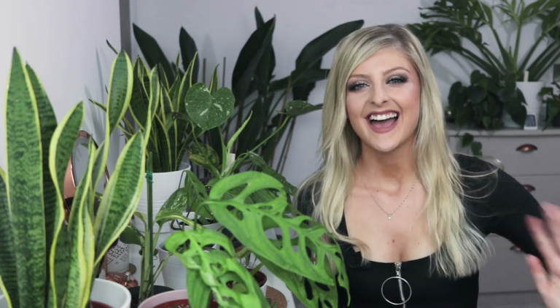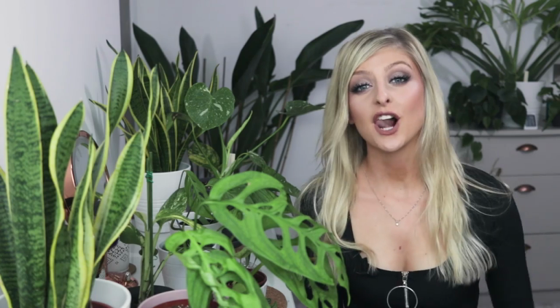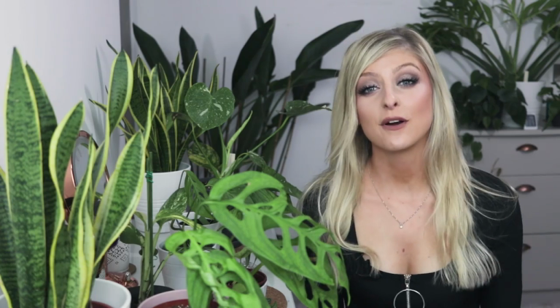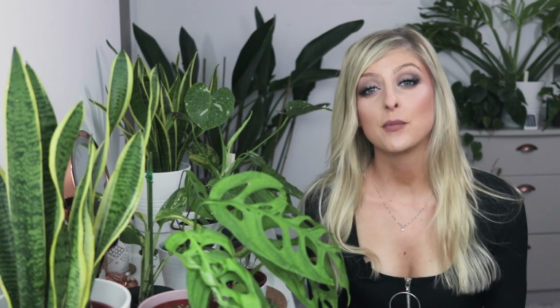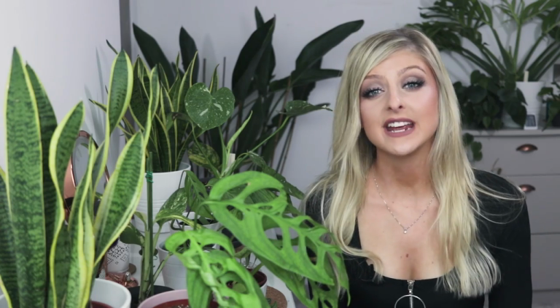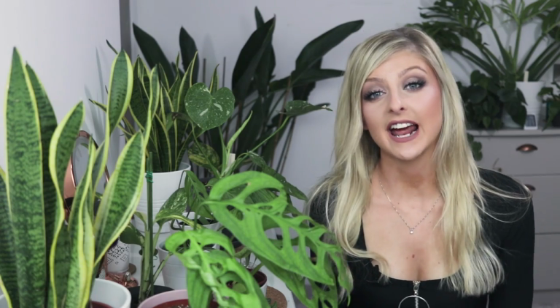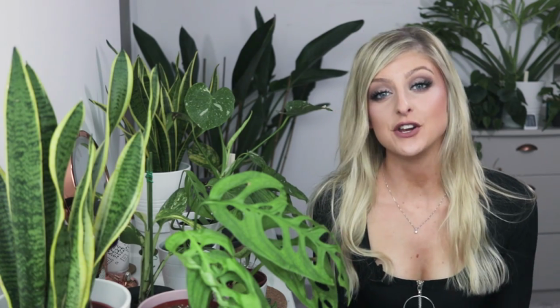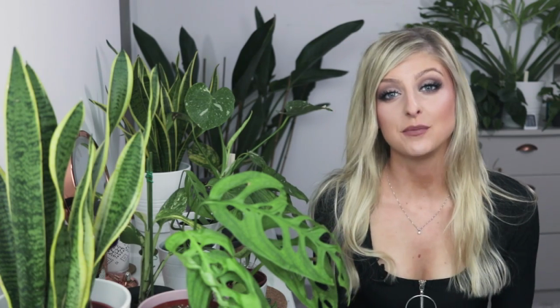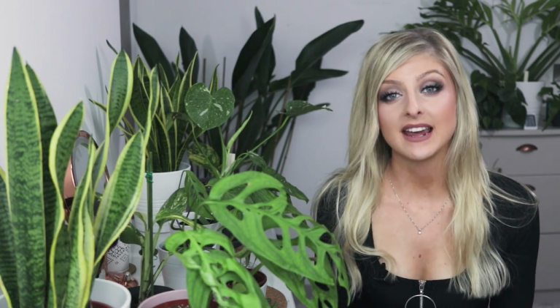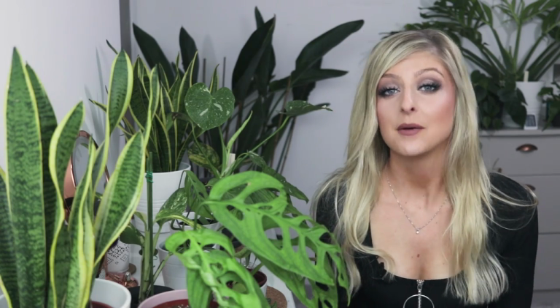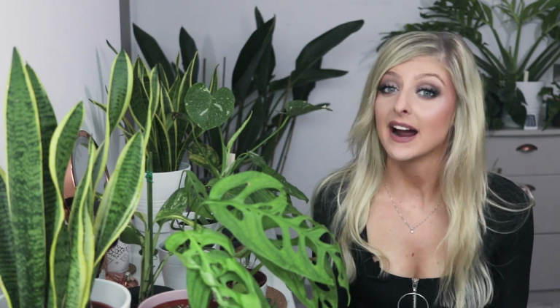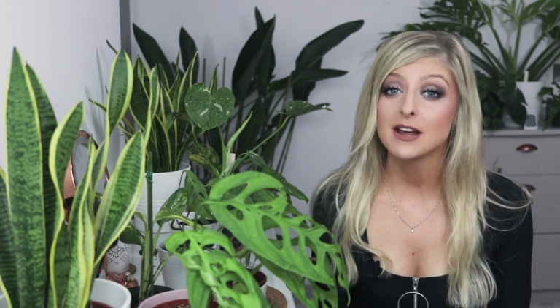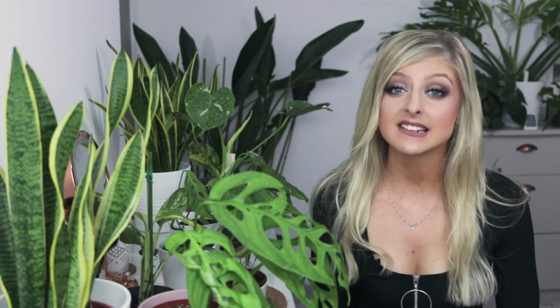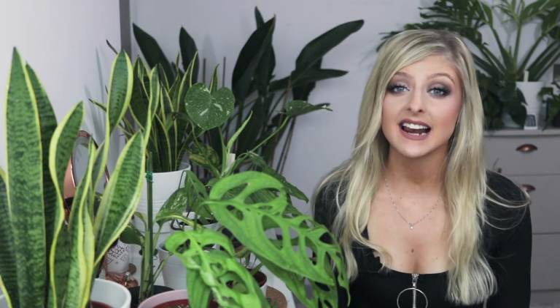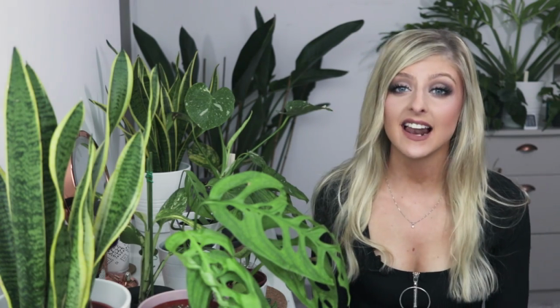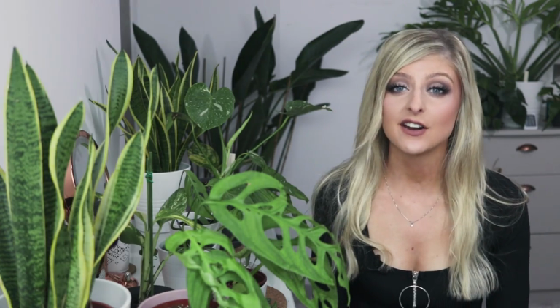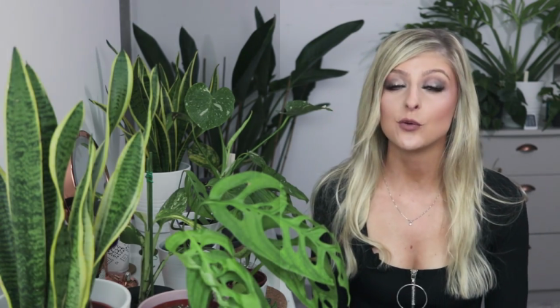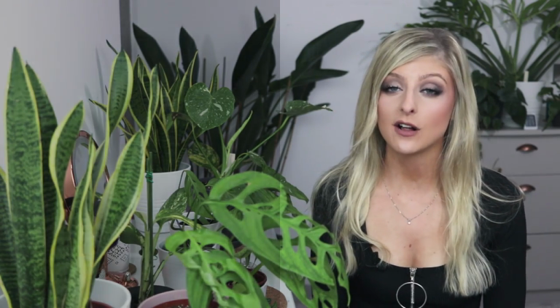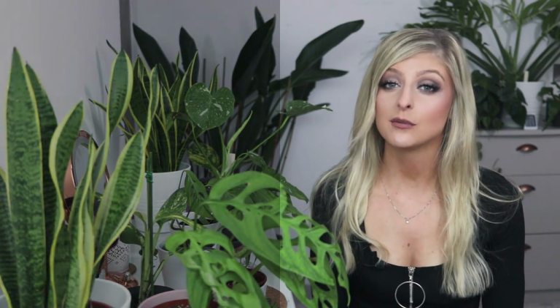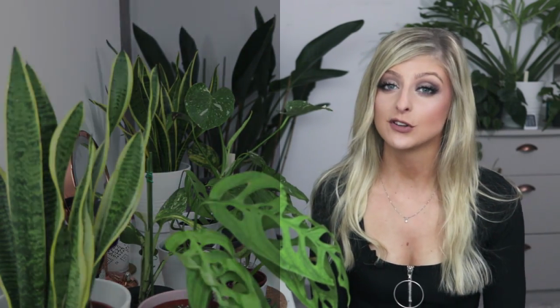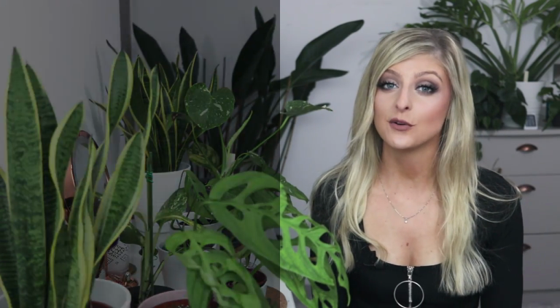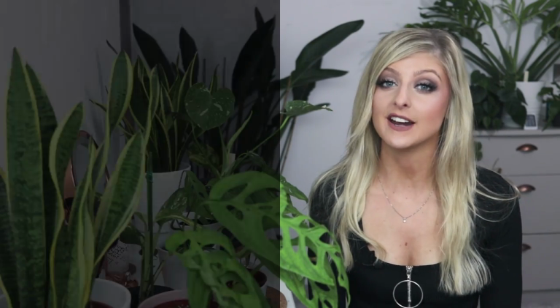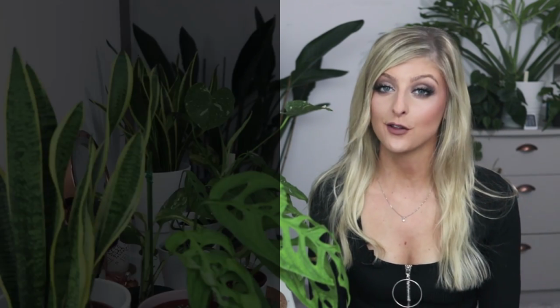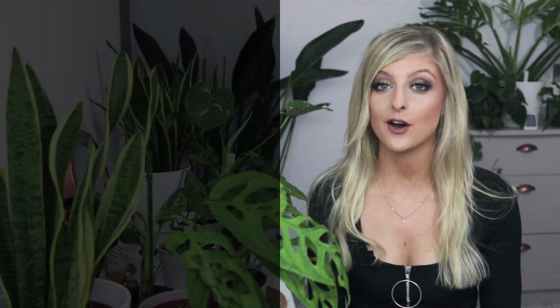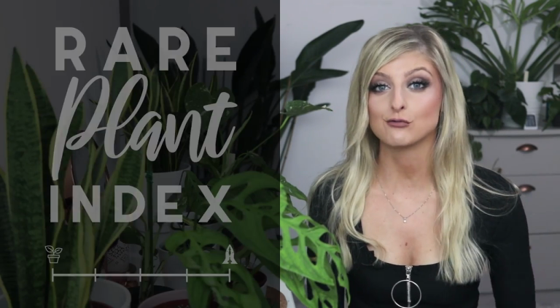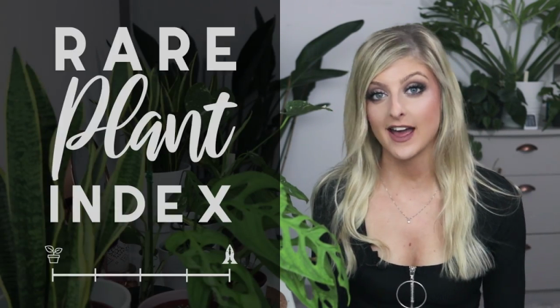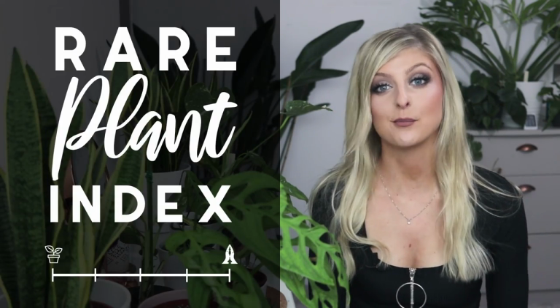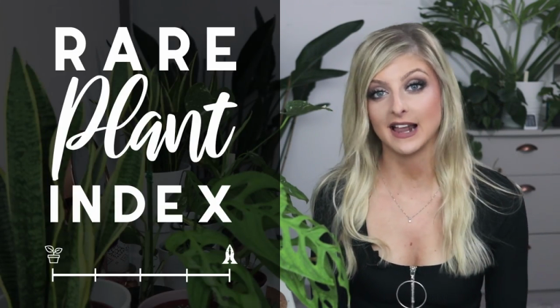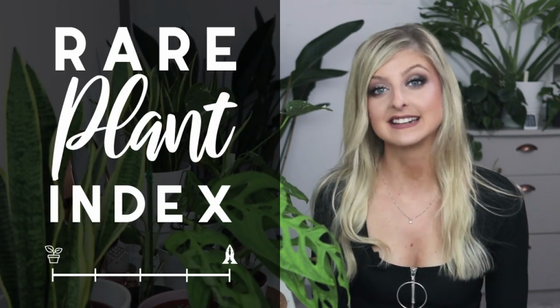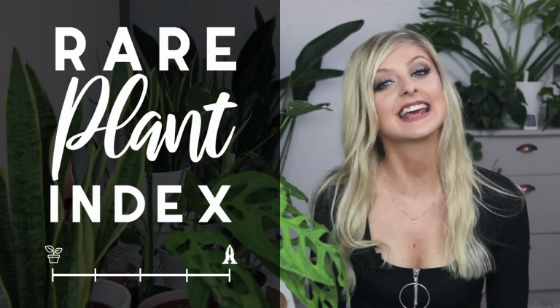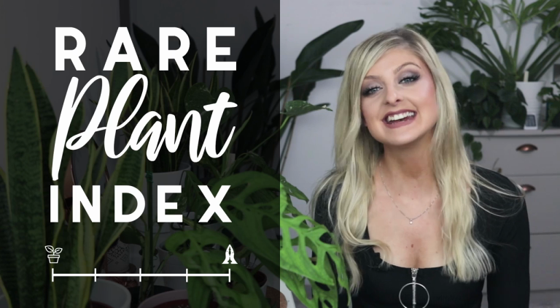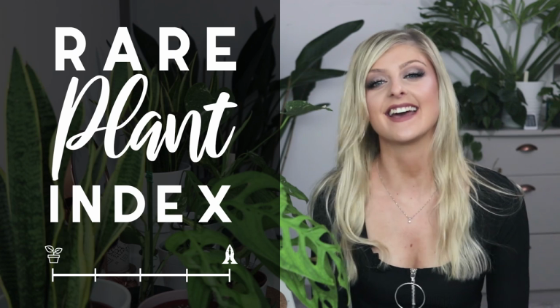Hello everybody, glad you could make it. My name is Kayleigh Allen and welcome to another Rare Plant Index.